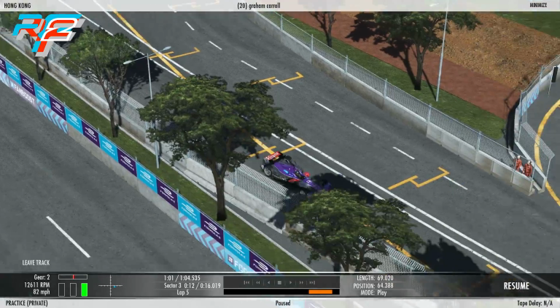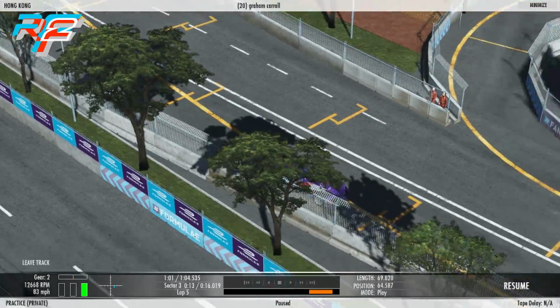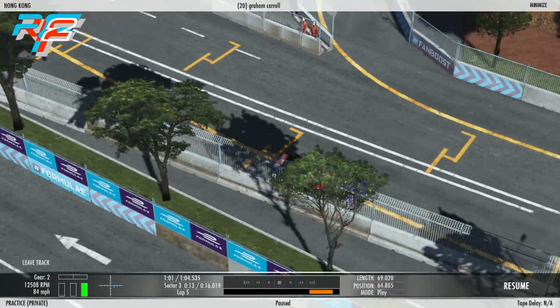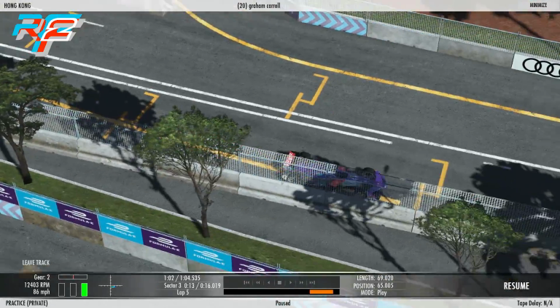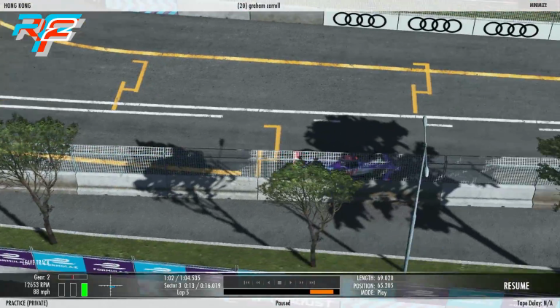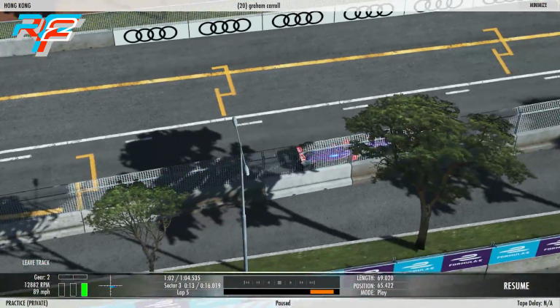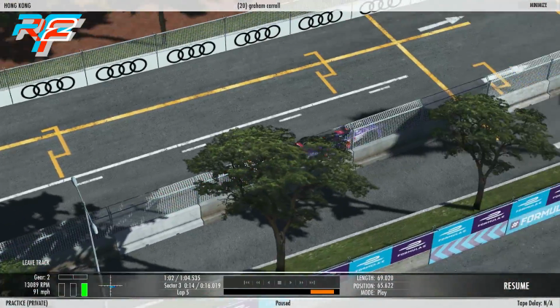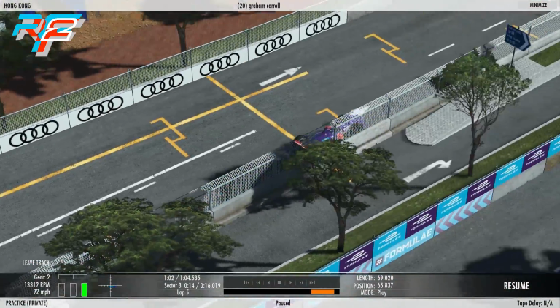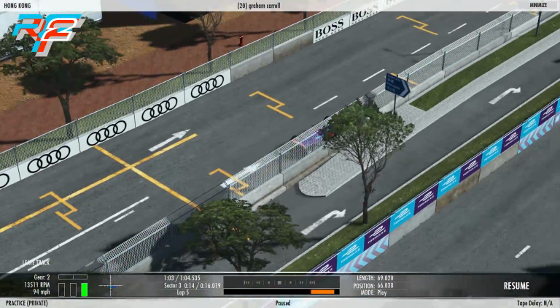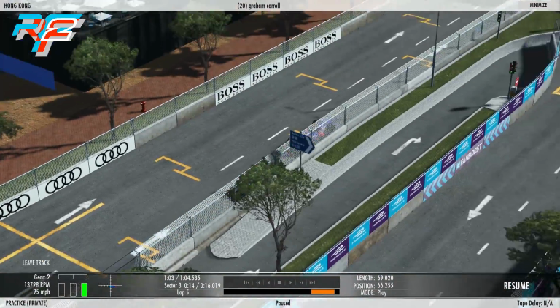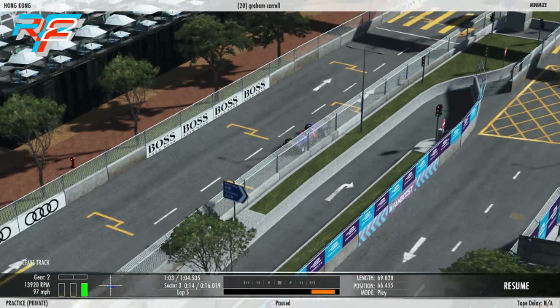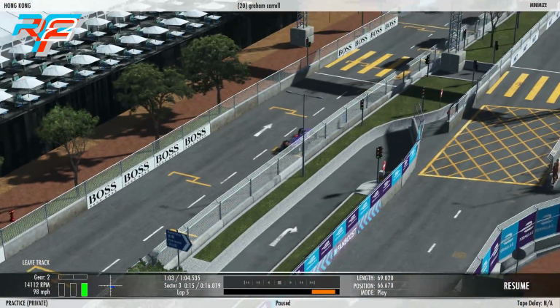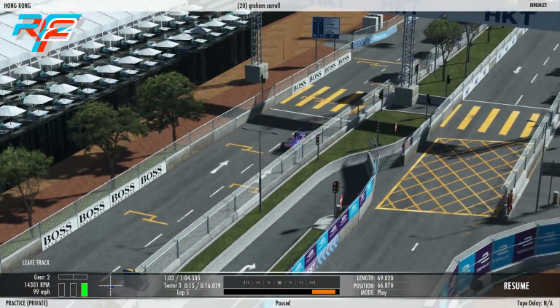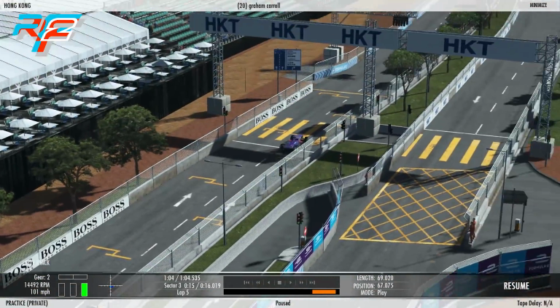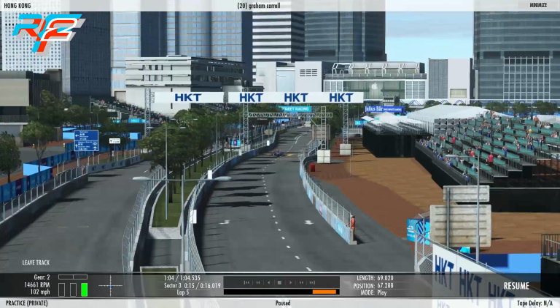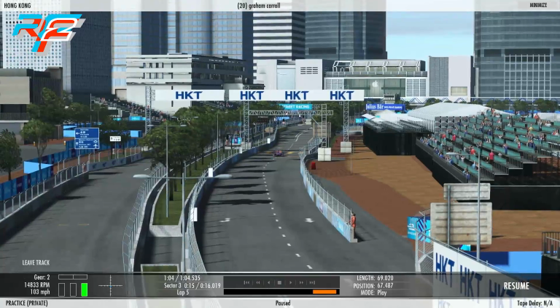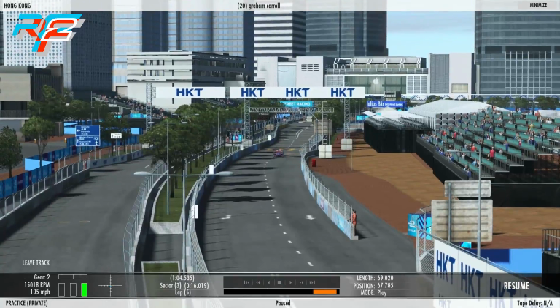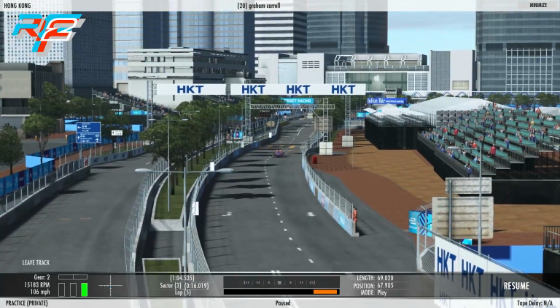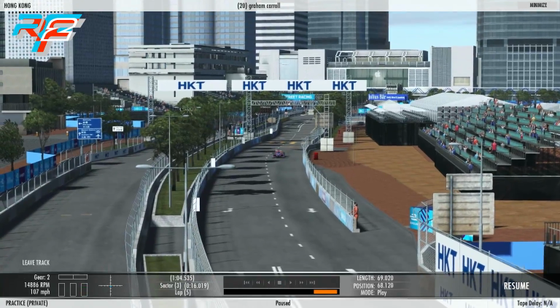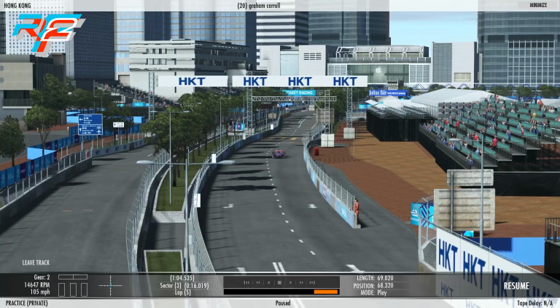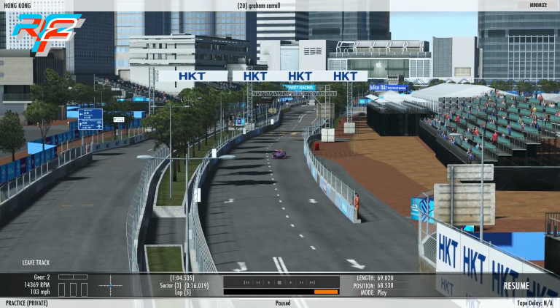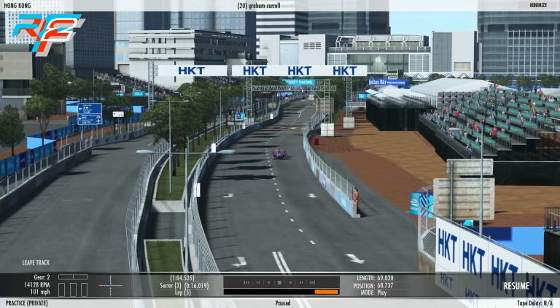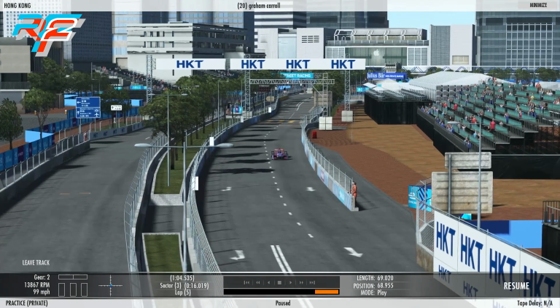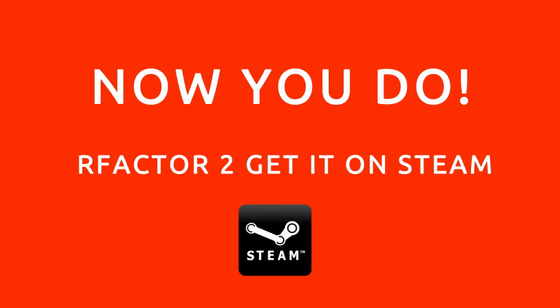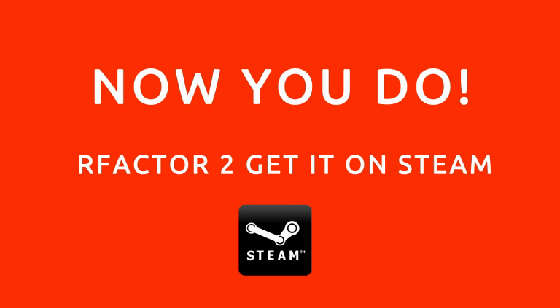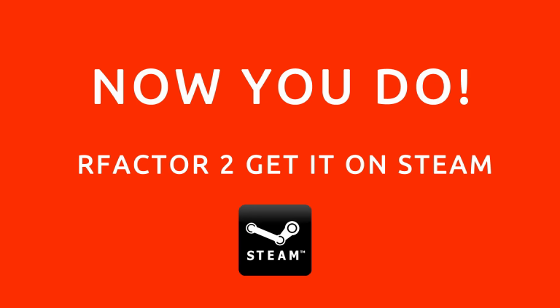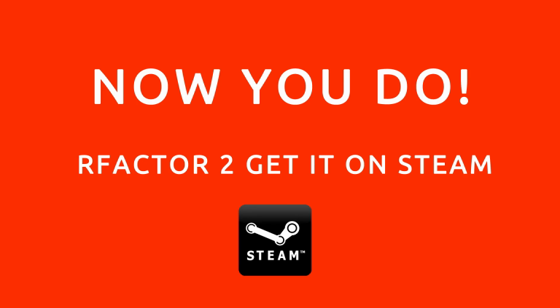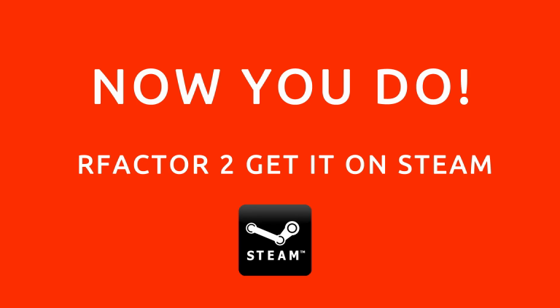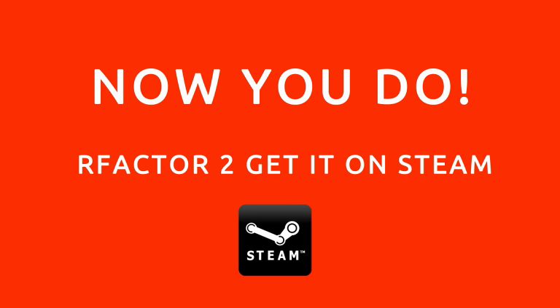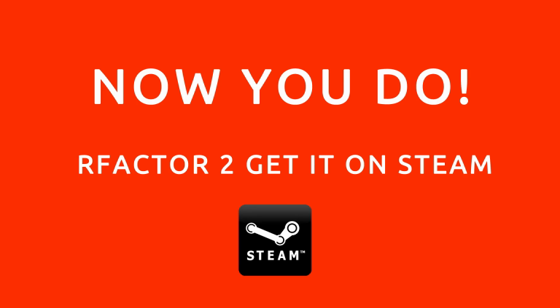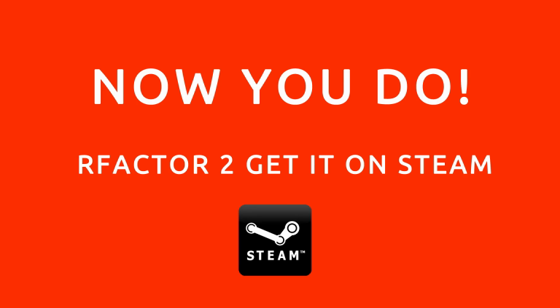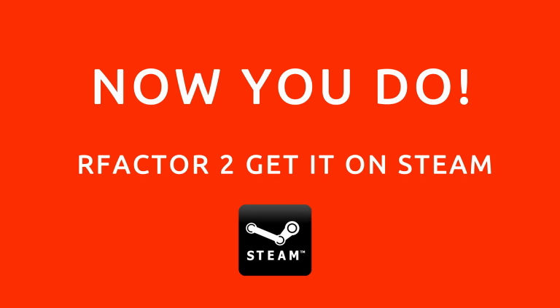And here's Graham approaching the end of the lap. Did you know? Now you do.